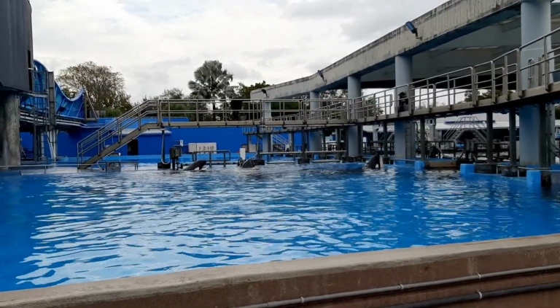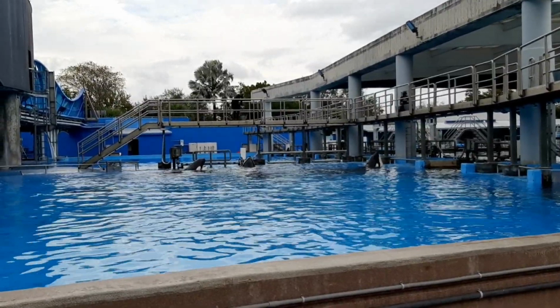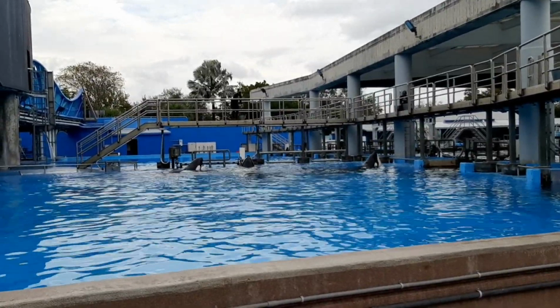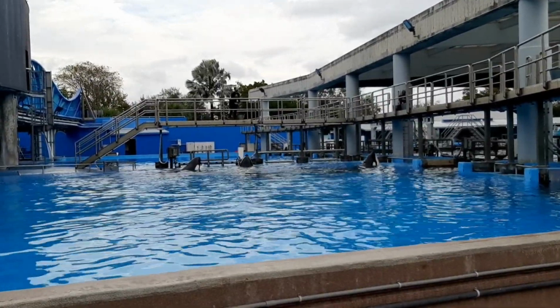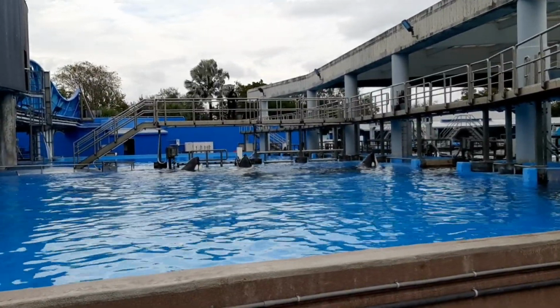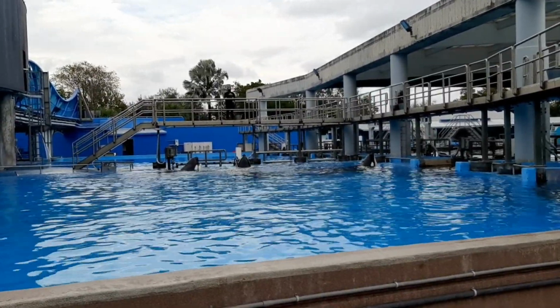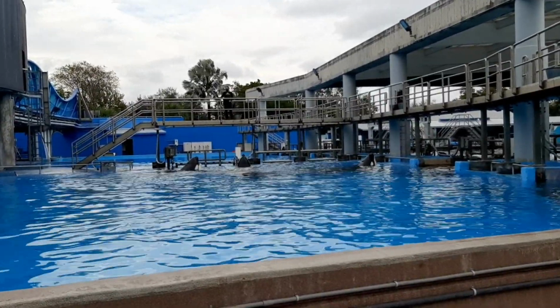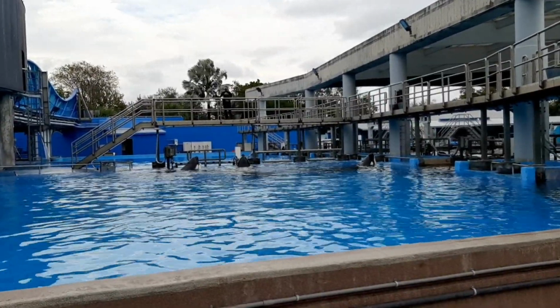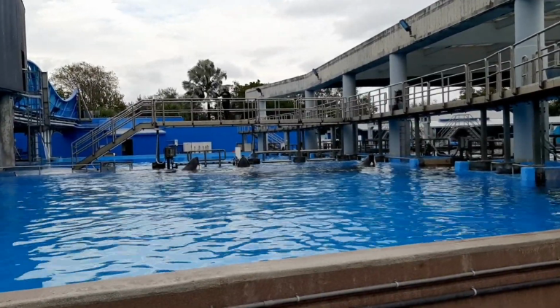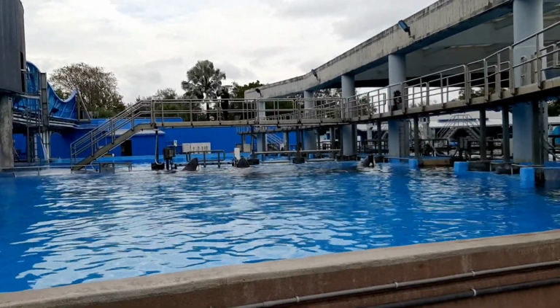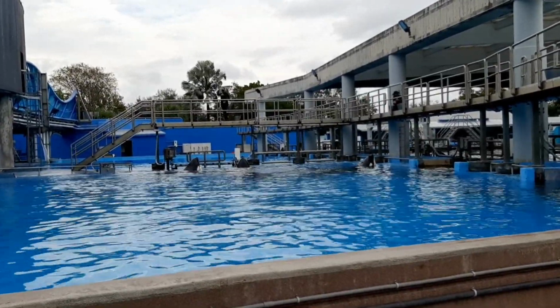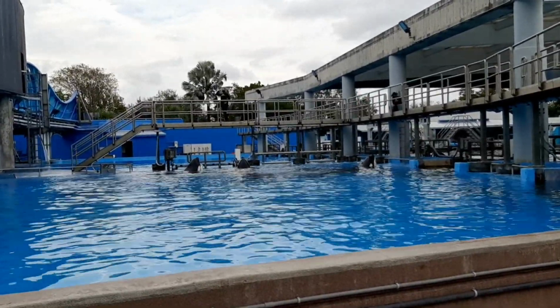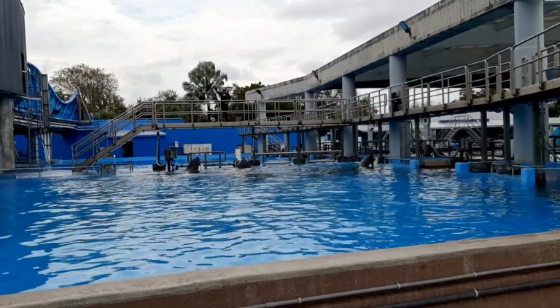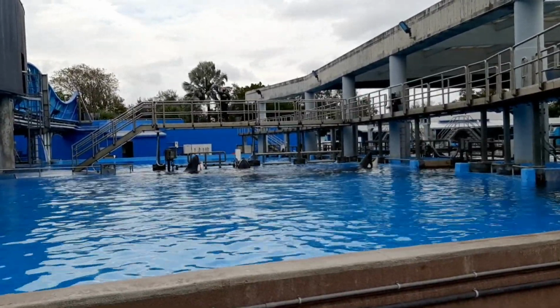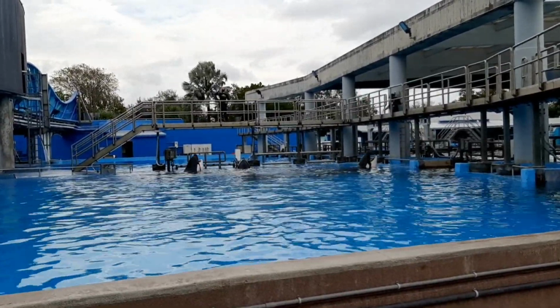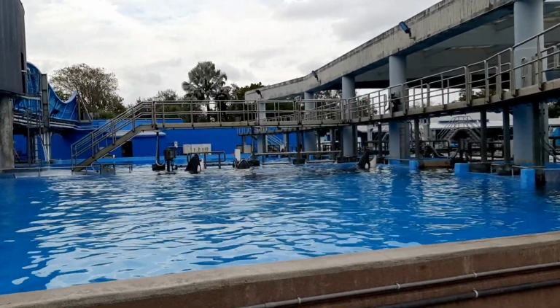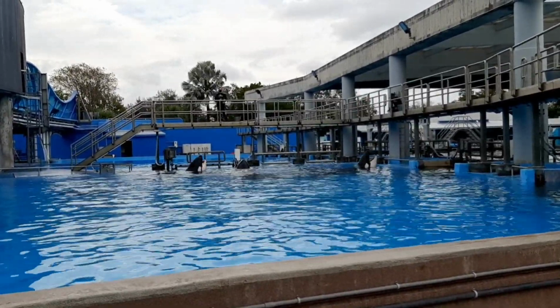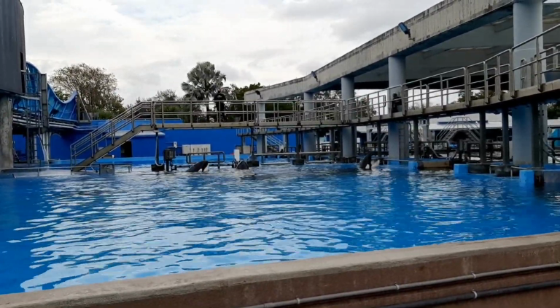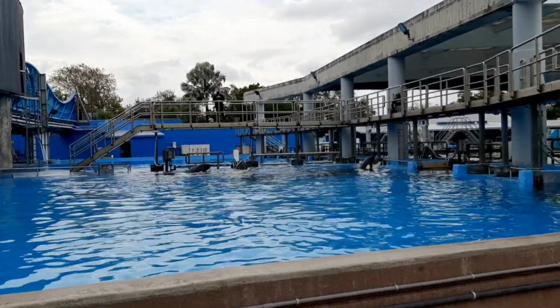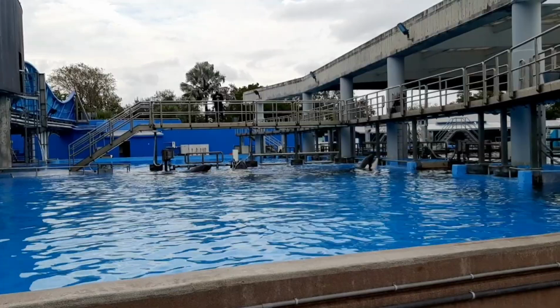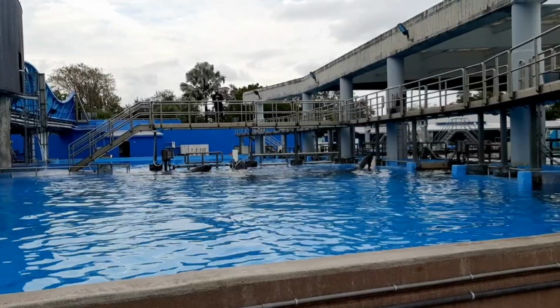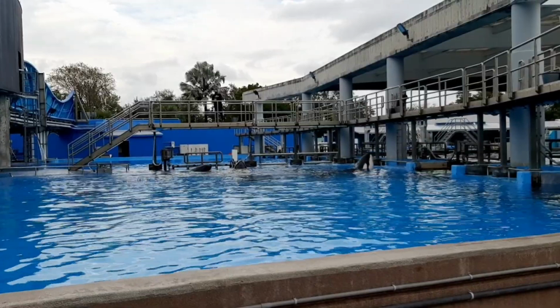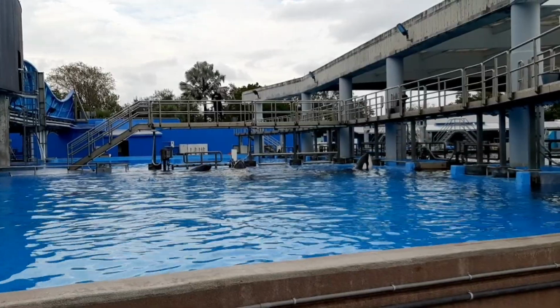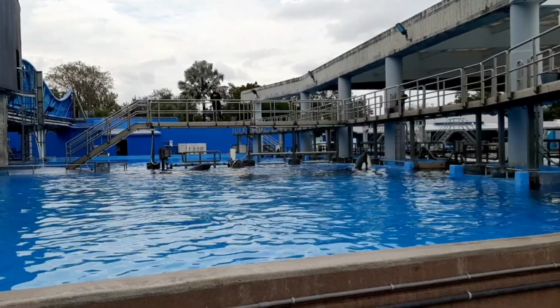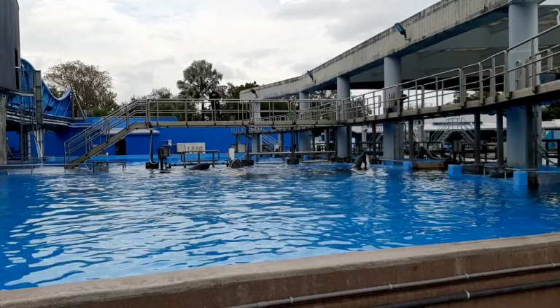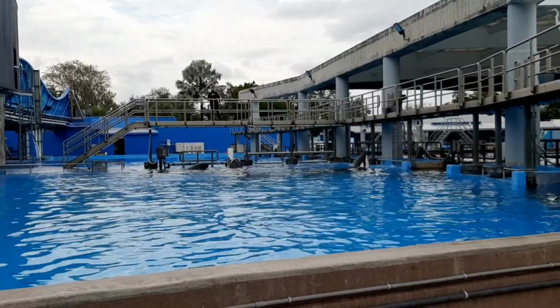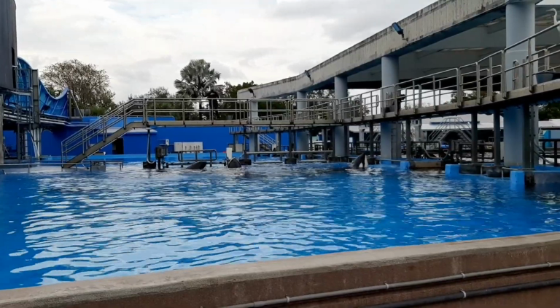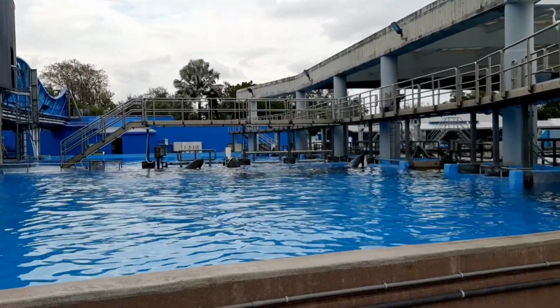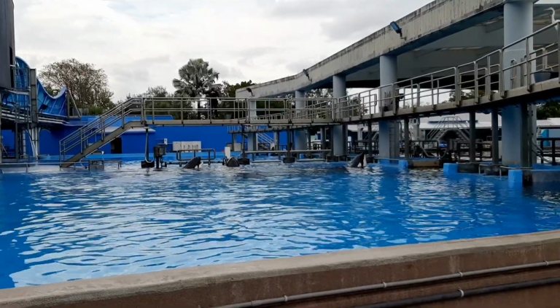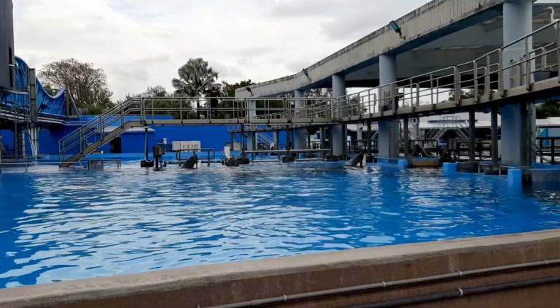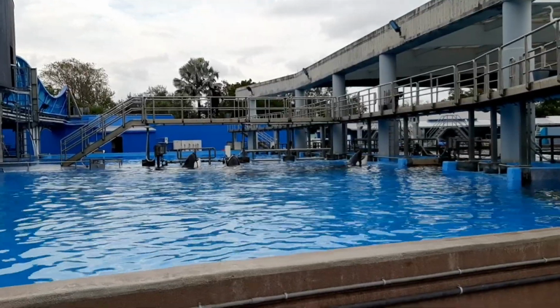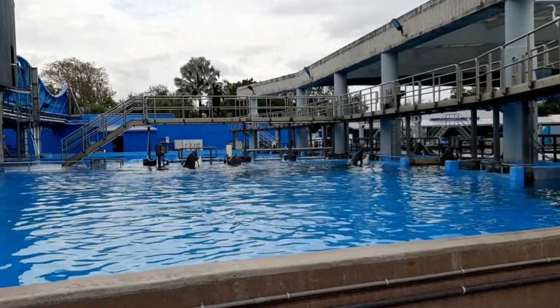We also use Jell-O here. Jell-O is a great tool for husbandry because it's really good hydration for the animals. If an animal needs extra hydration, we can give them Jell-O. But it can also be used for enrichment too — just something fun to give them. They love it.